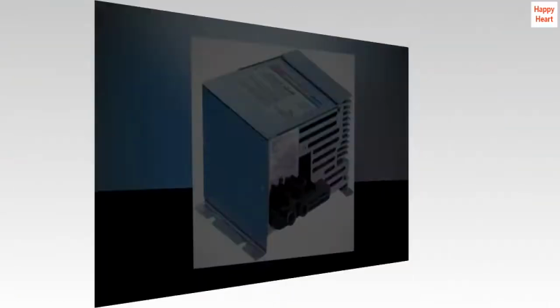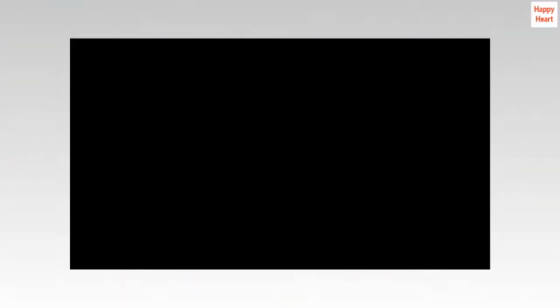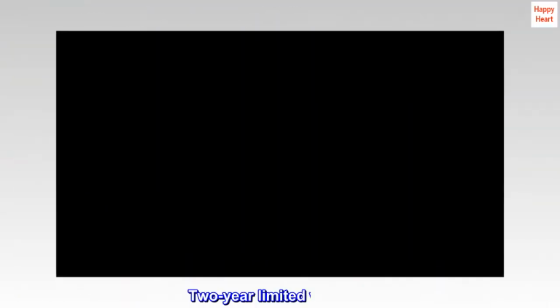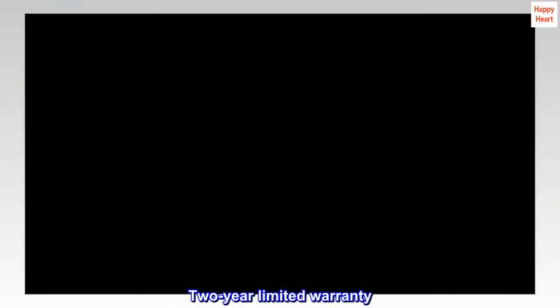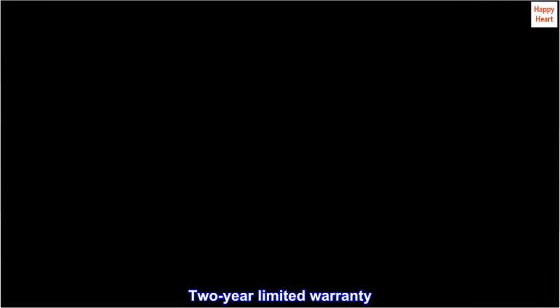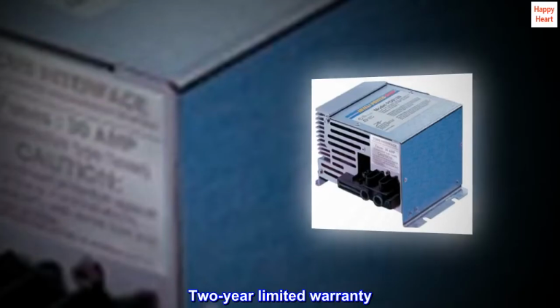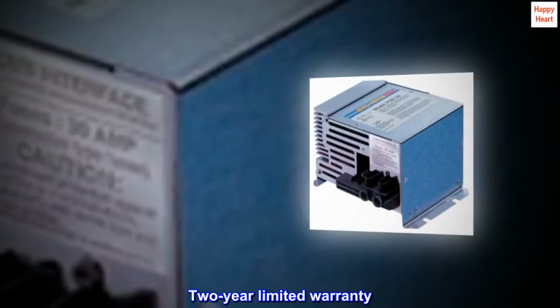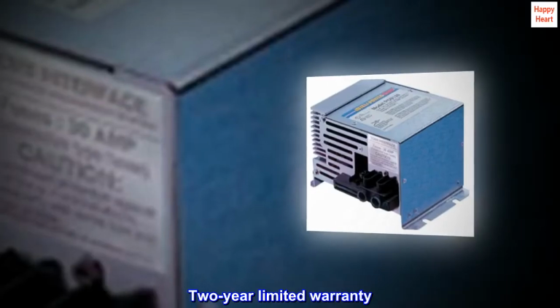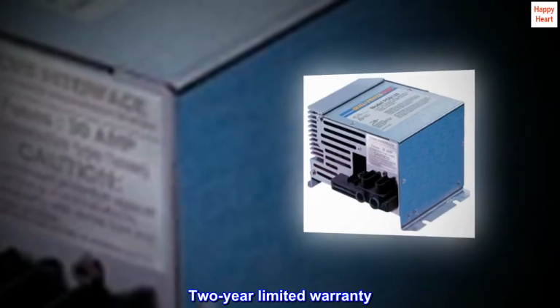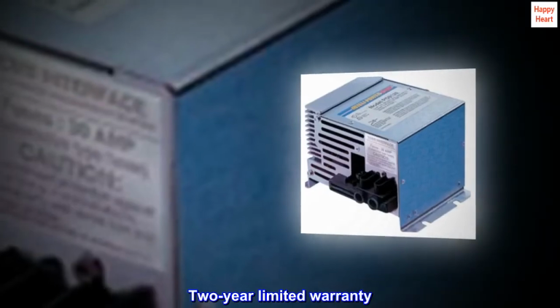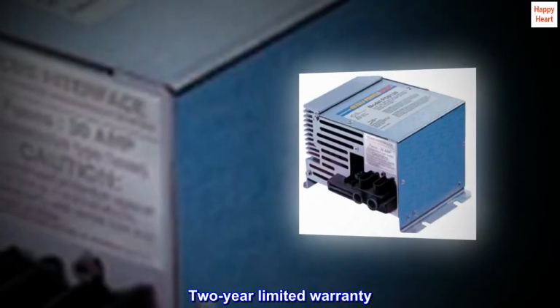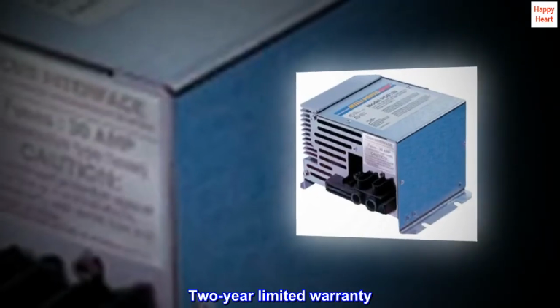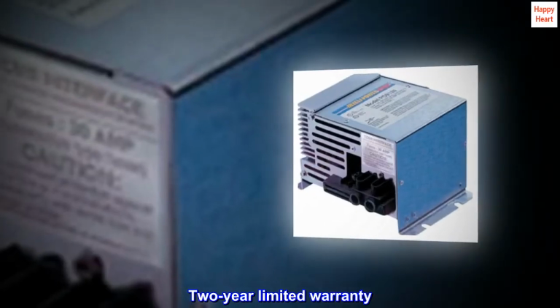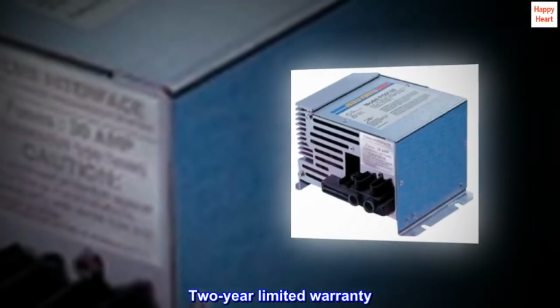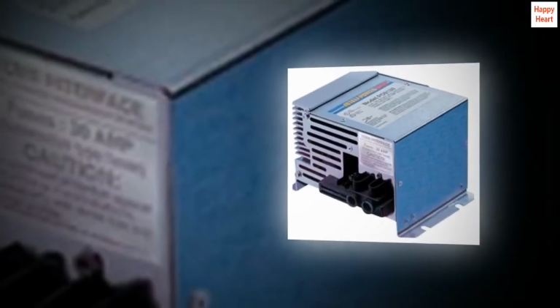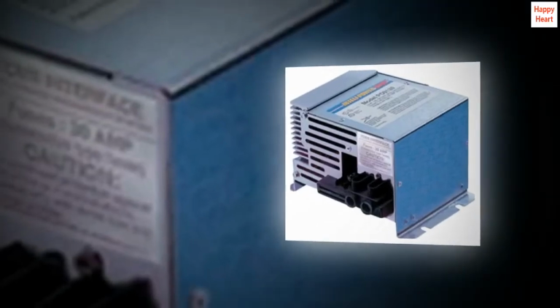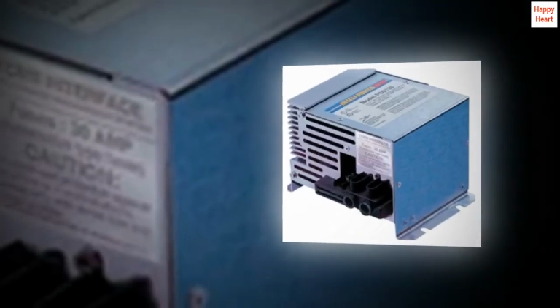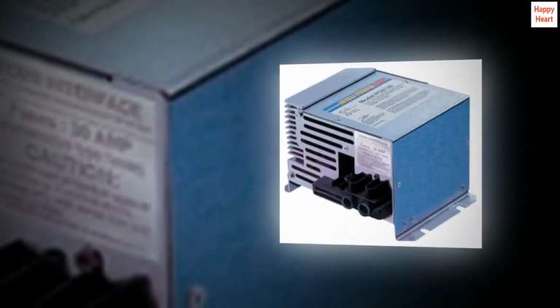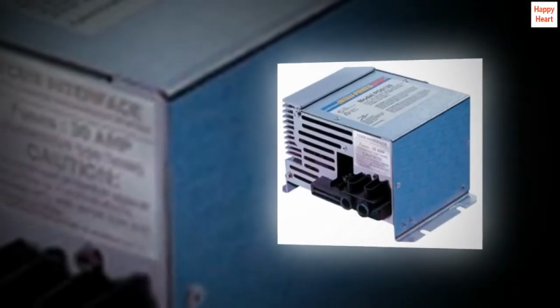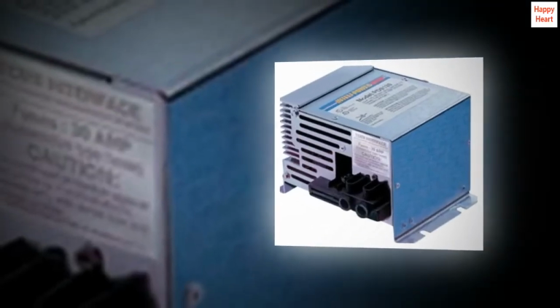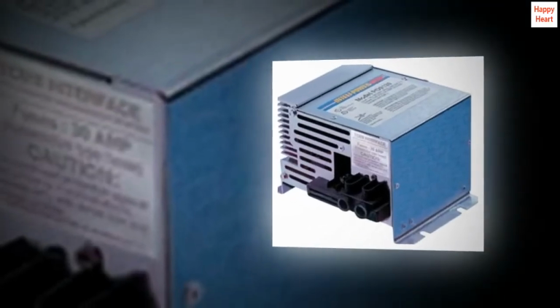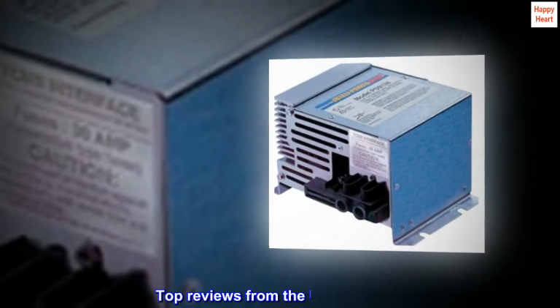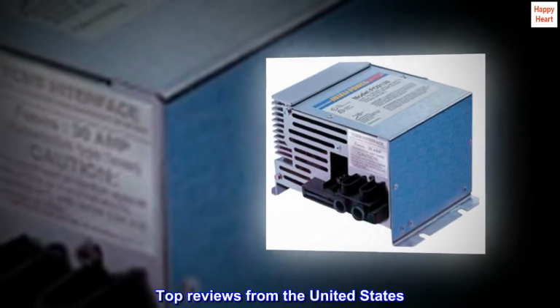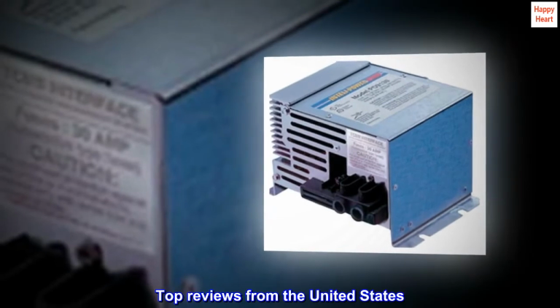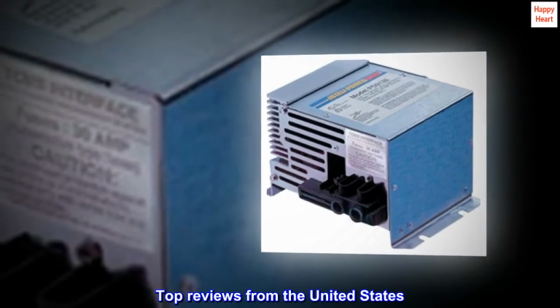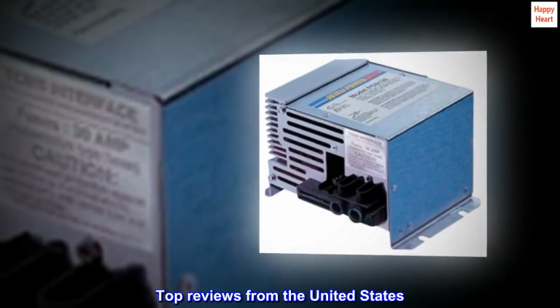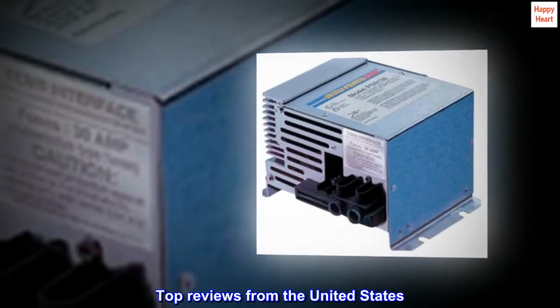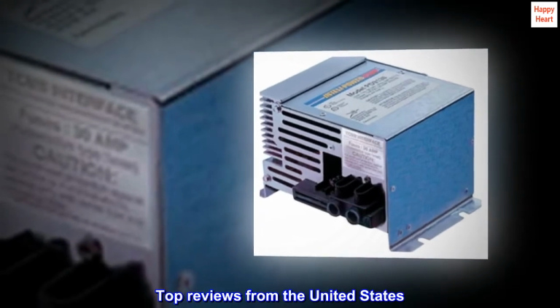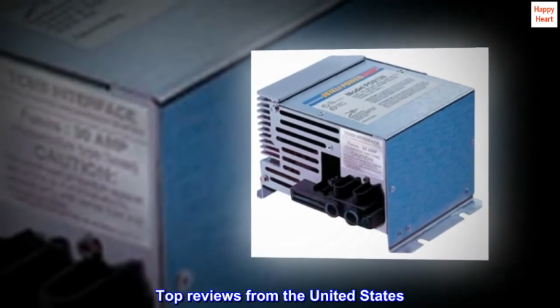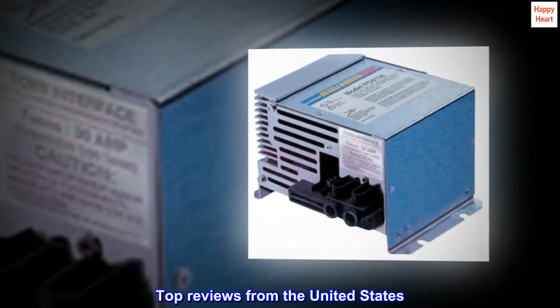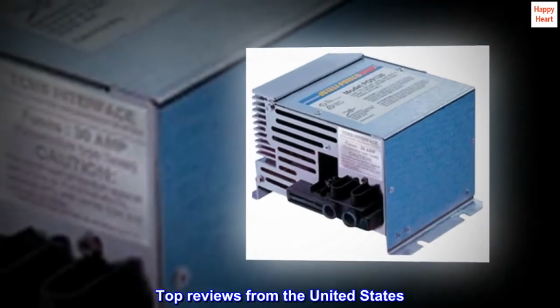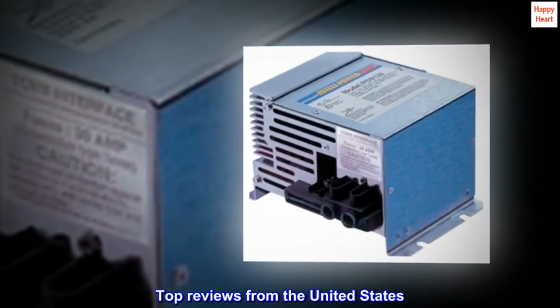Two-year limited warranty. Top reviews from the United States.